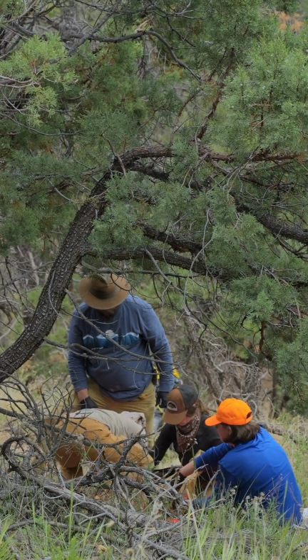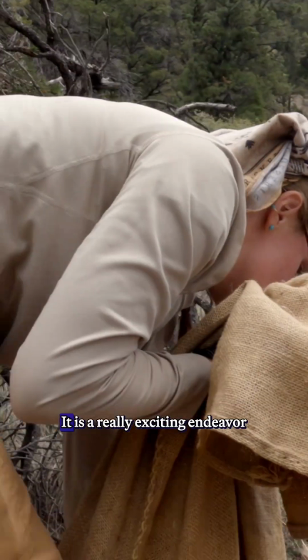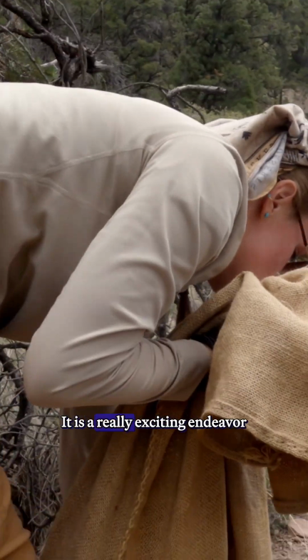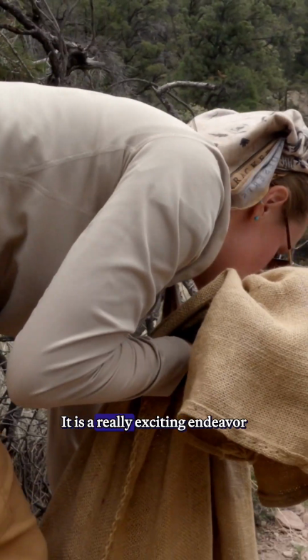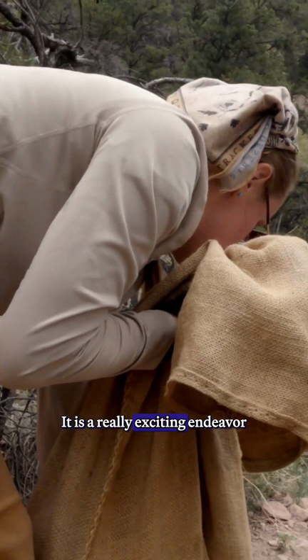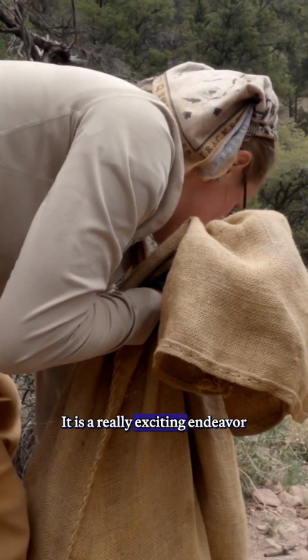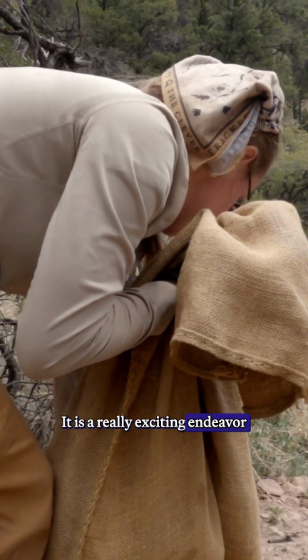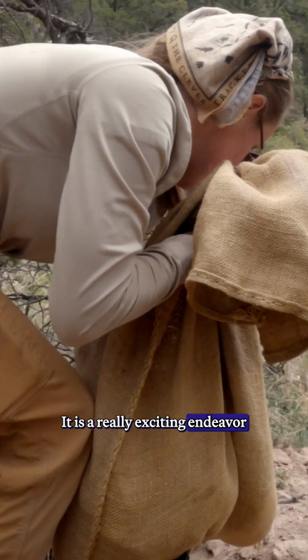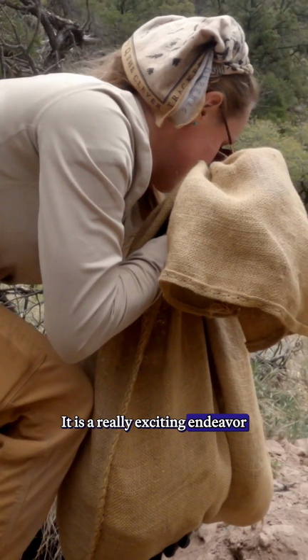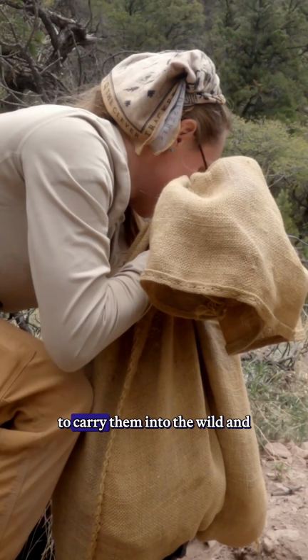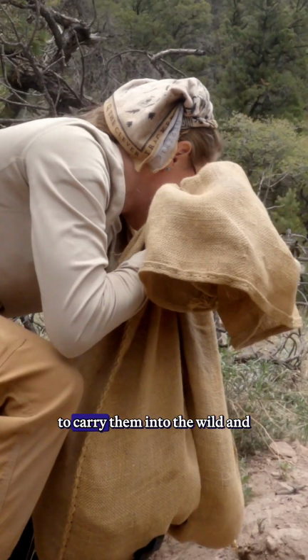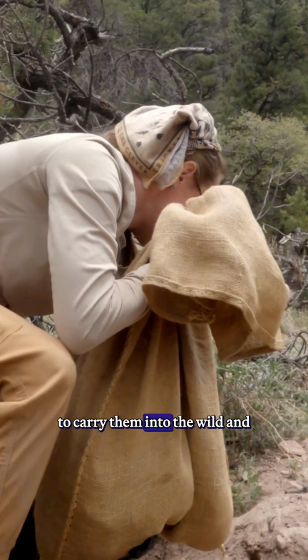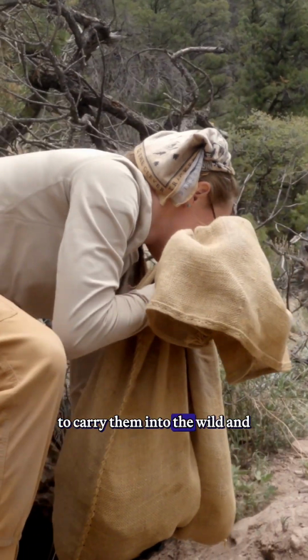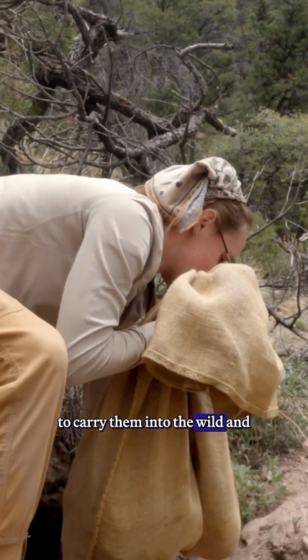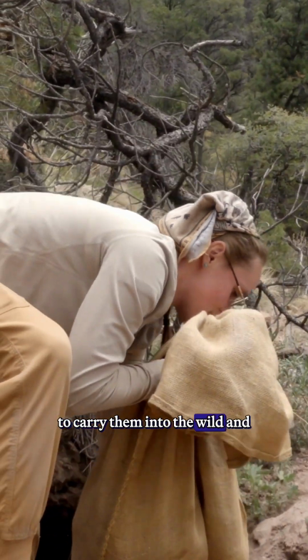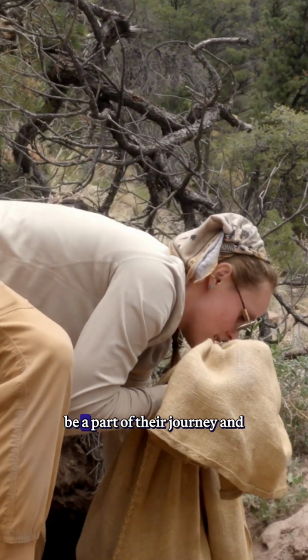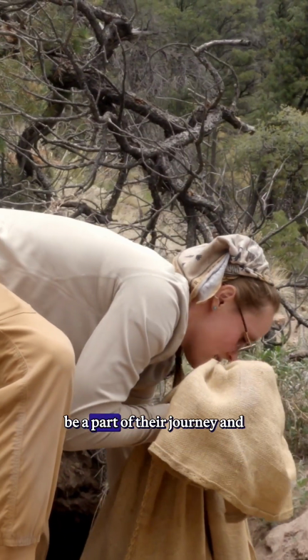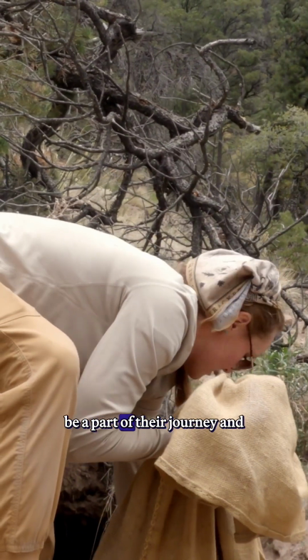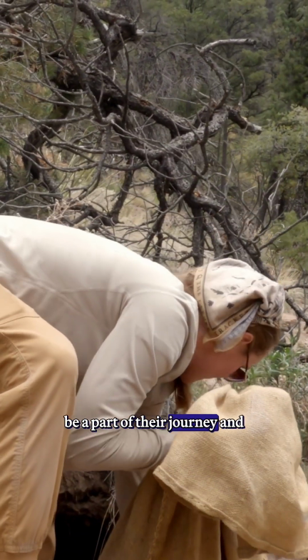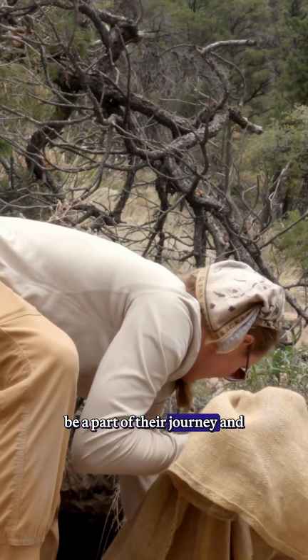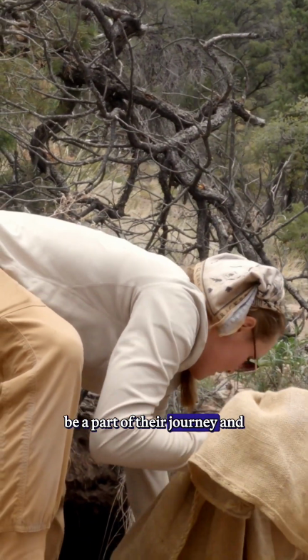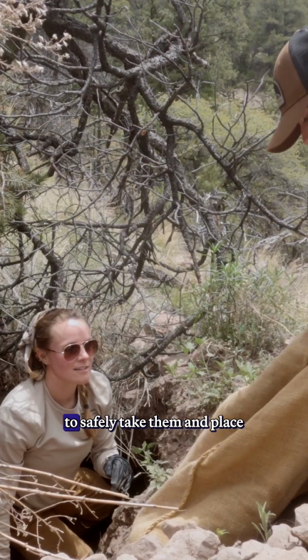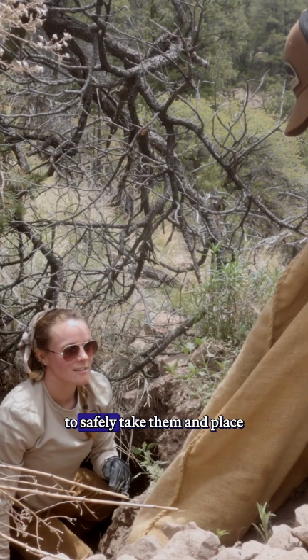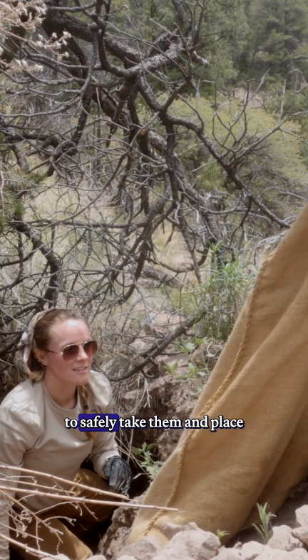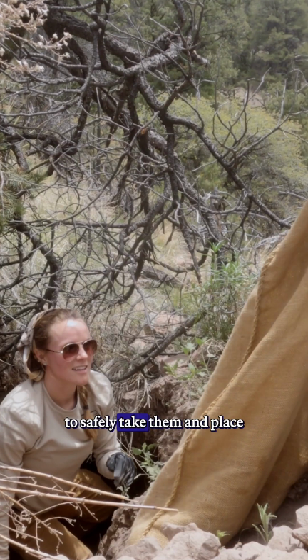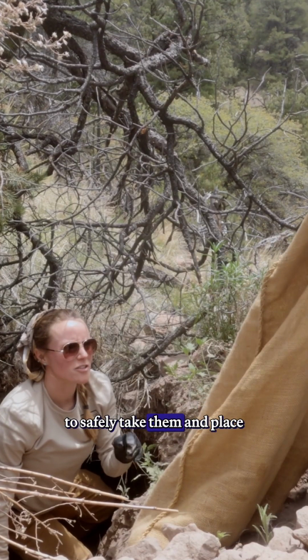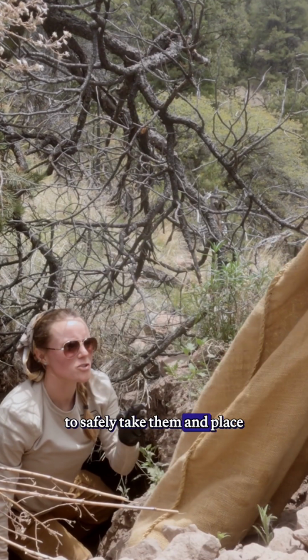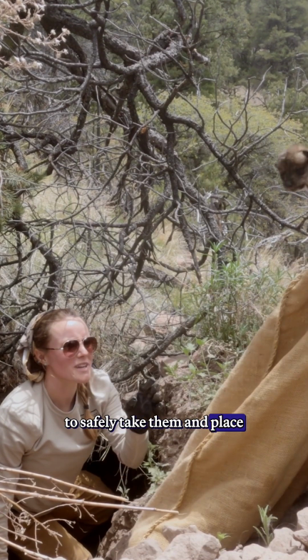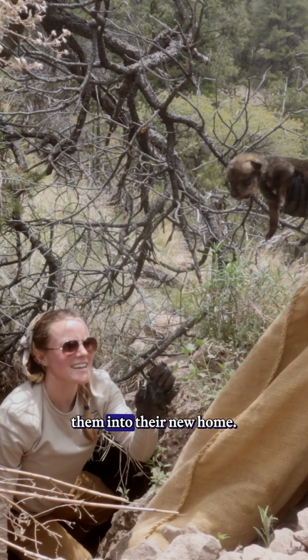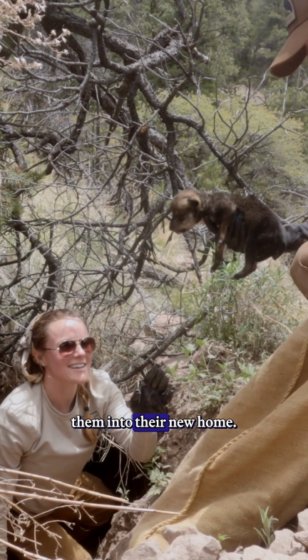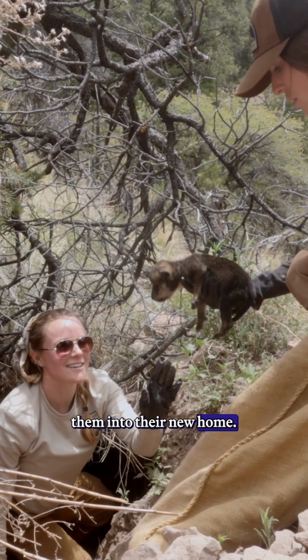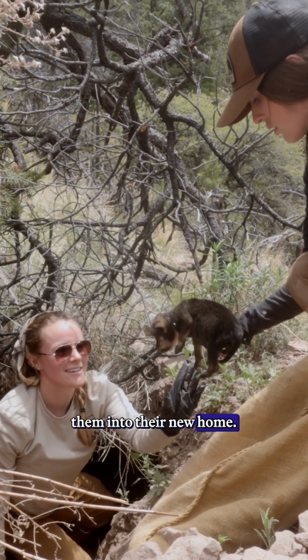It's a really exciting endeavor to carry them into the wild and be a part of their journey, and to safely take them and place them into their new home.